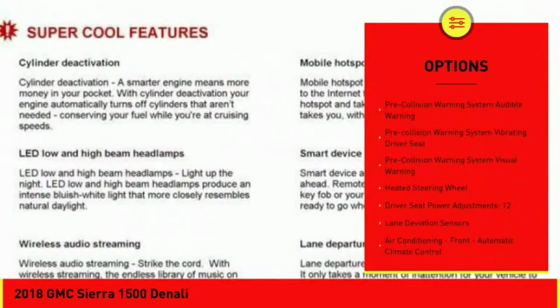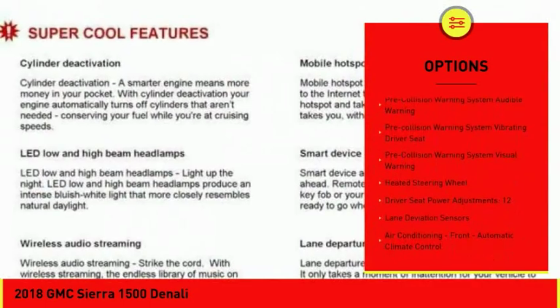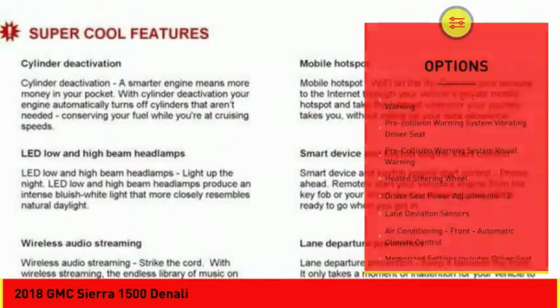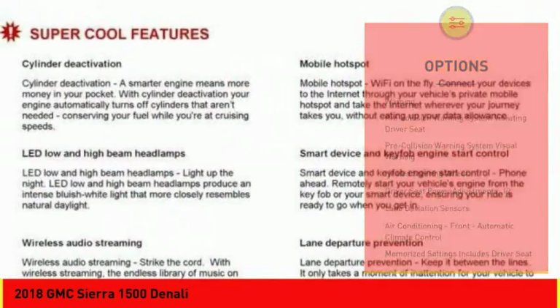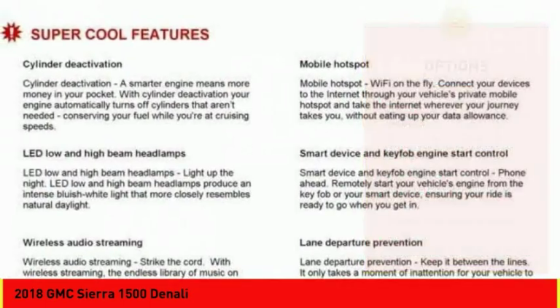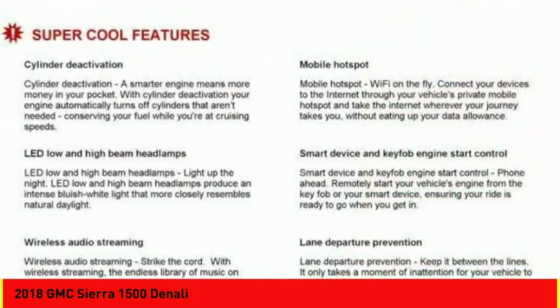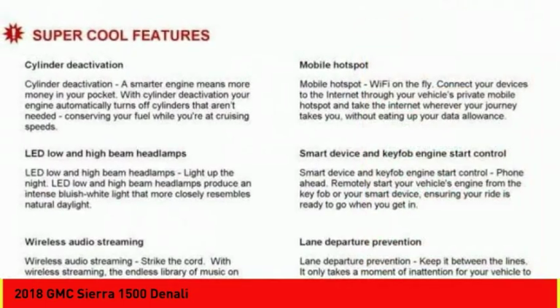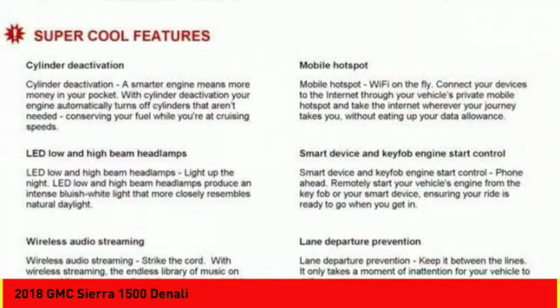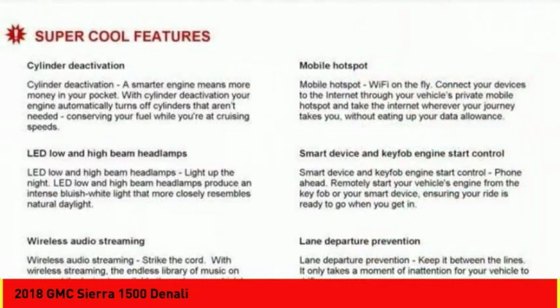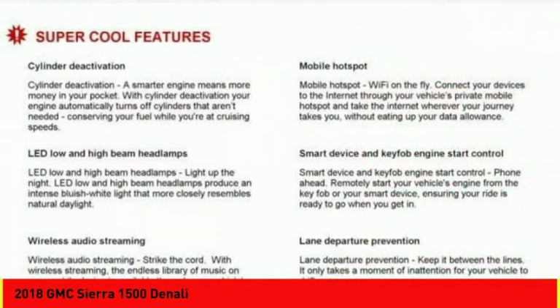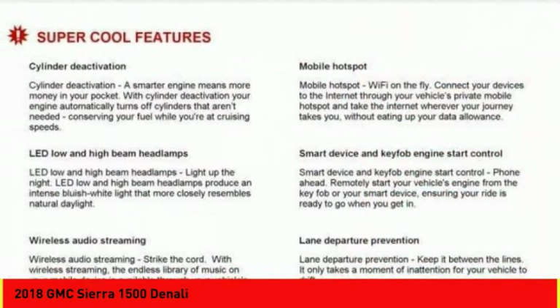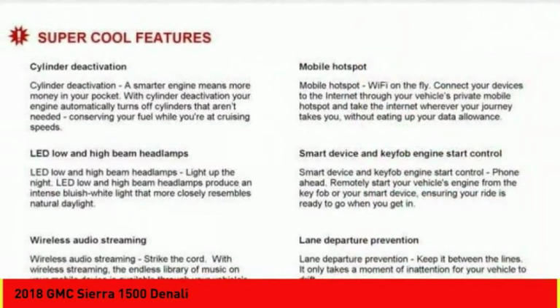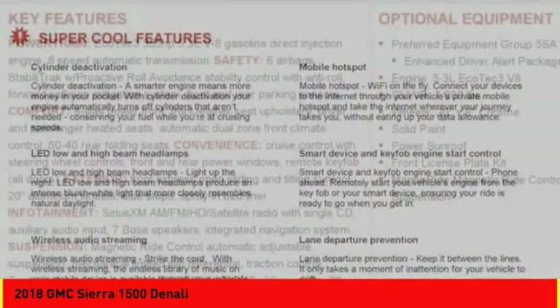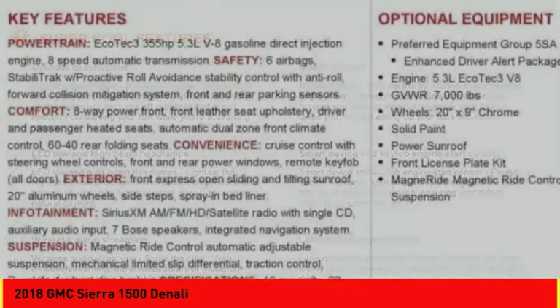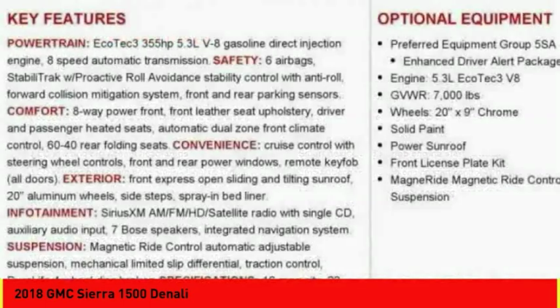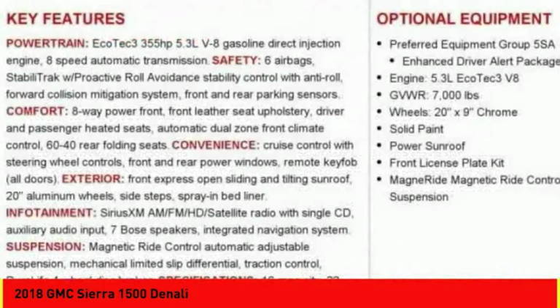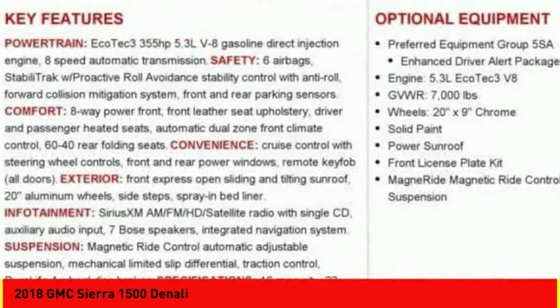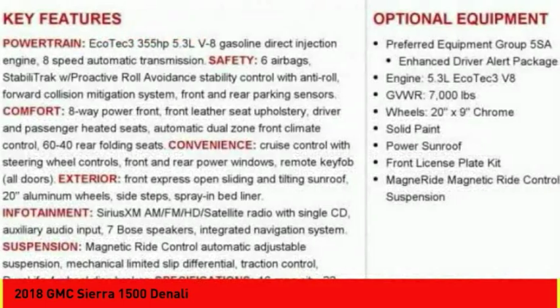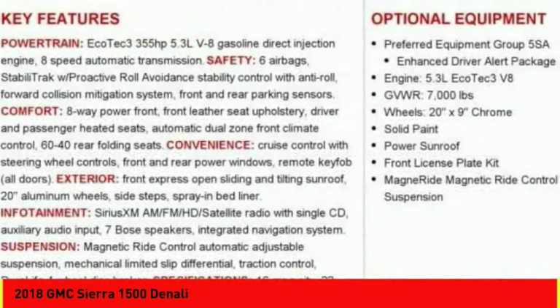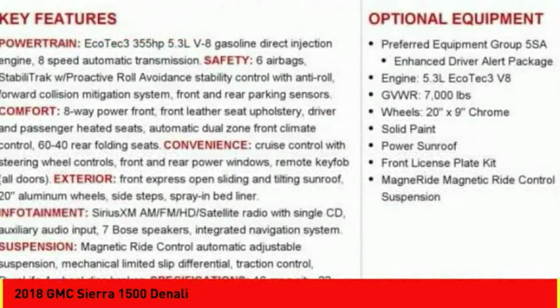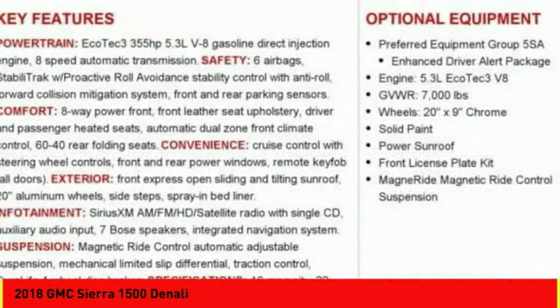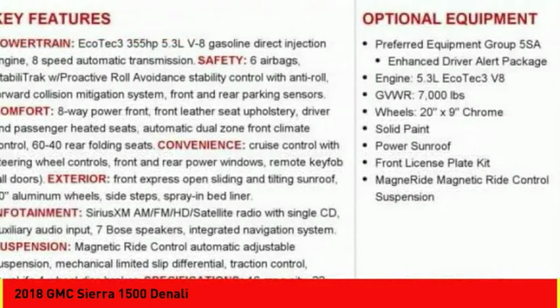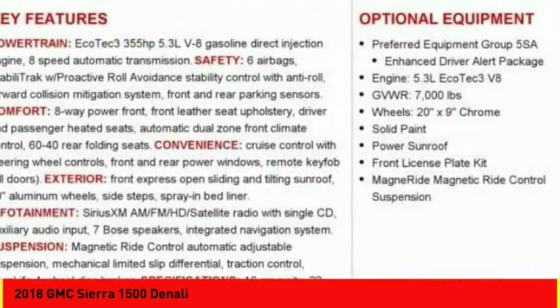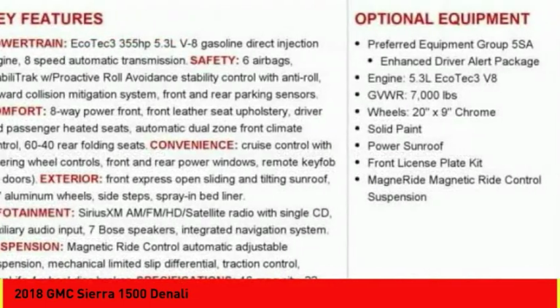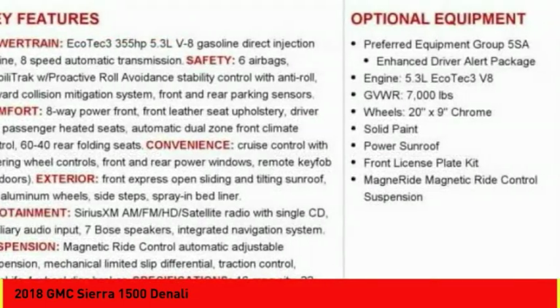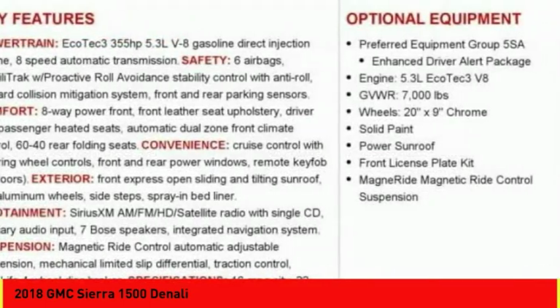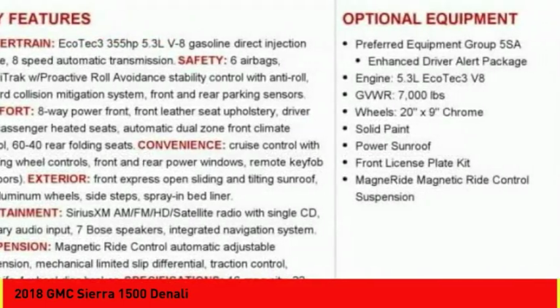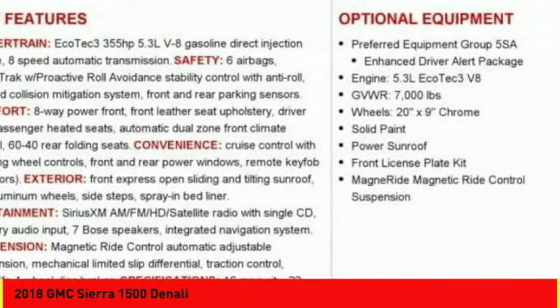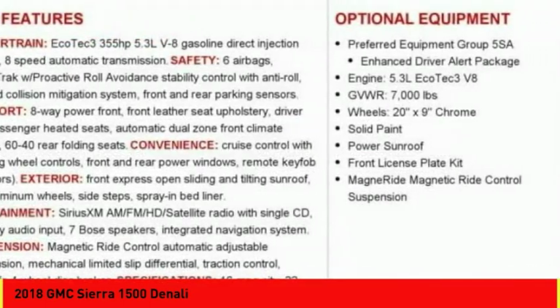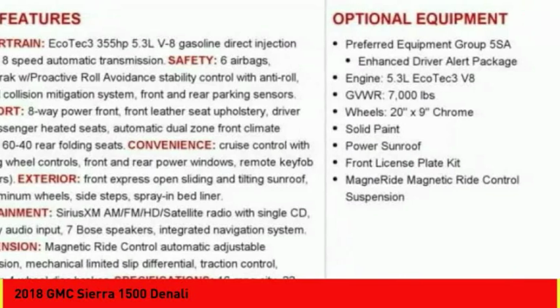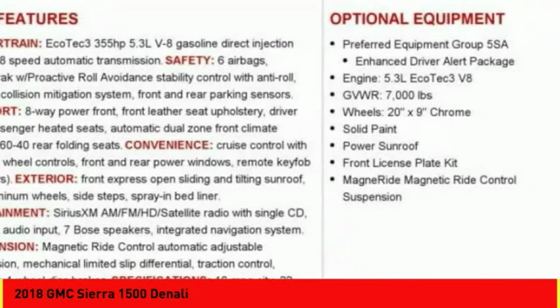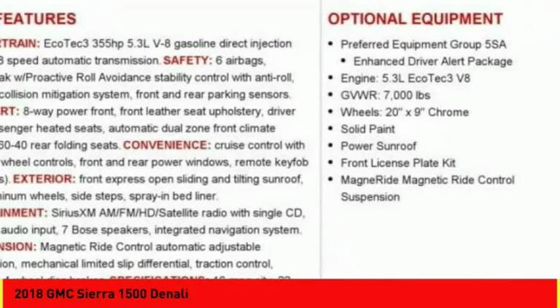Suspension control magnetic, voice activated navigation system, universal garage door opener.